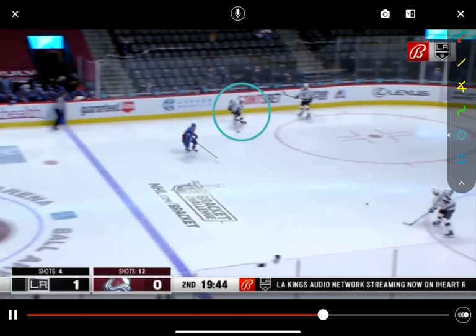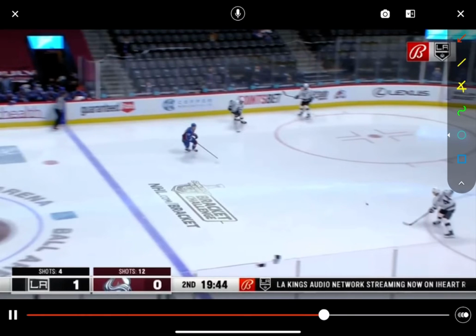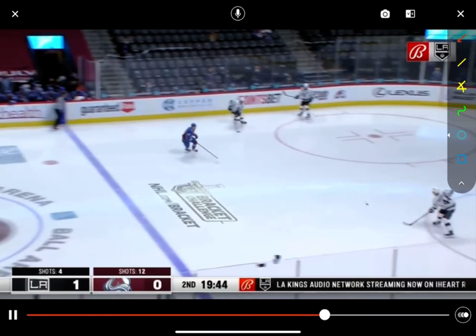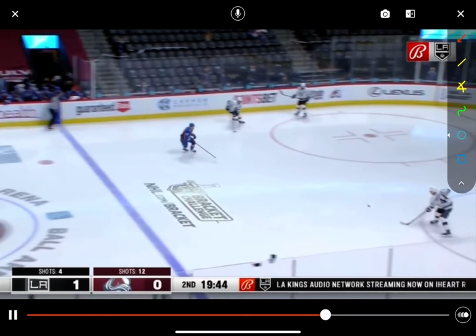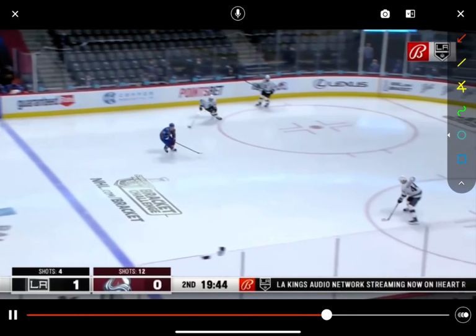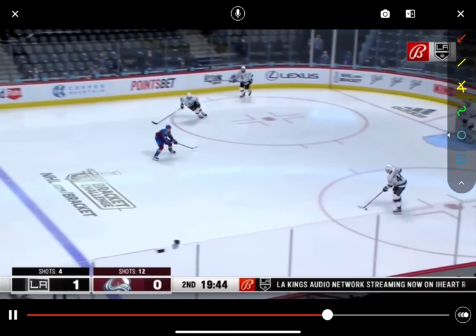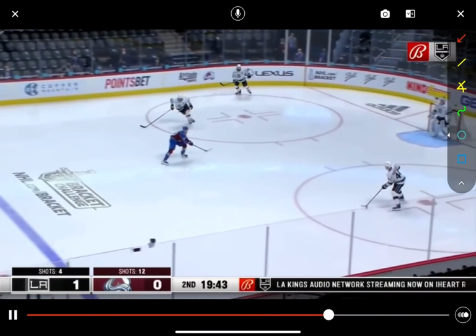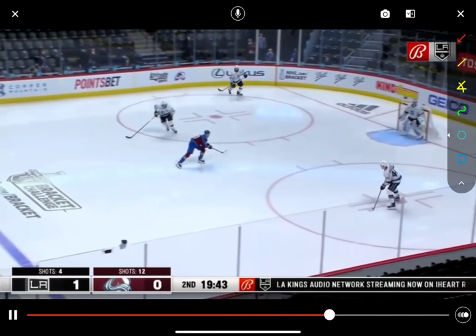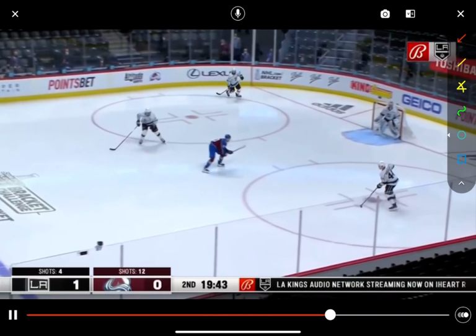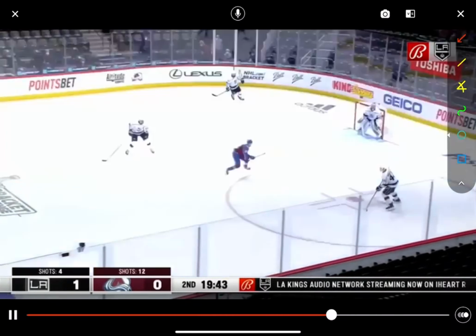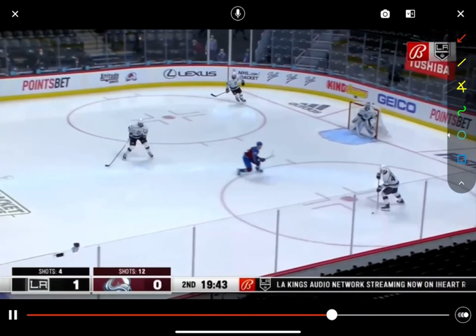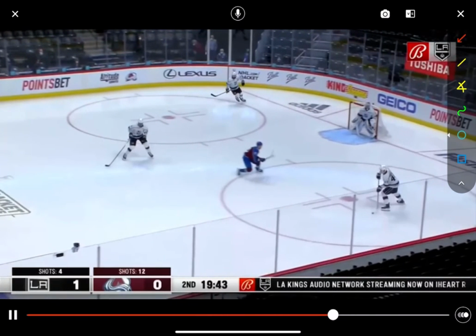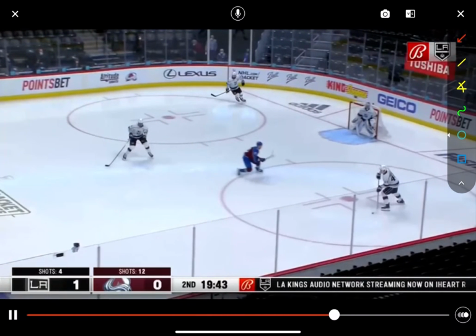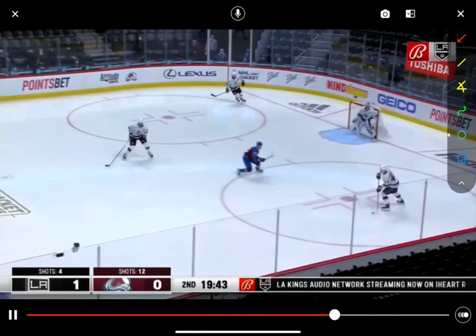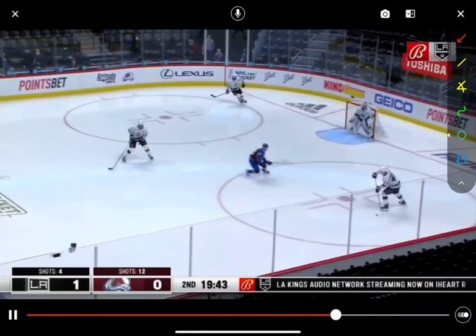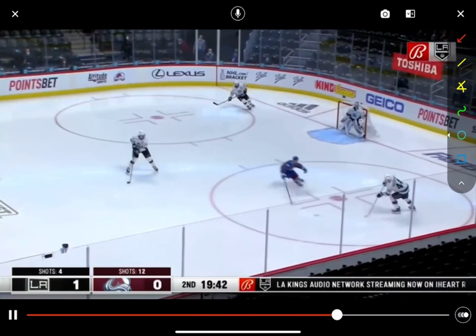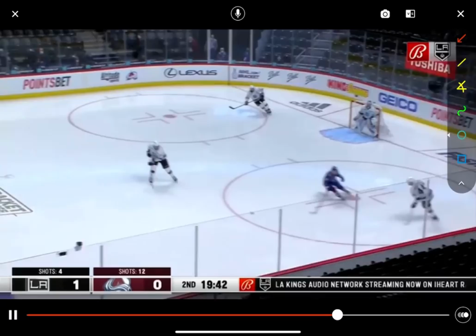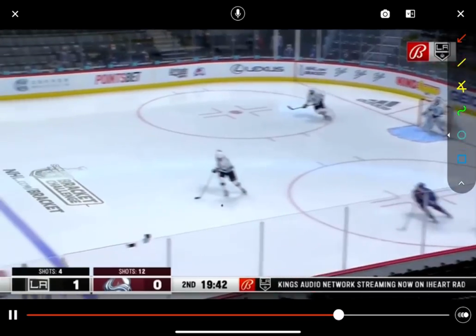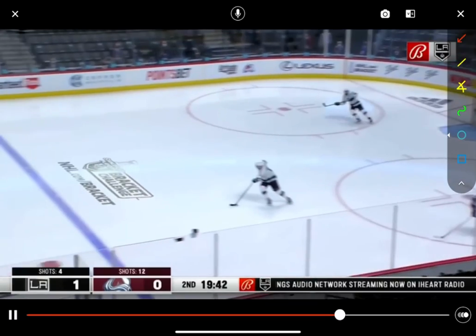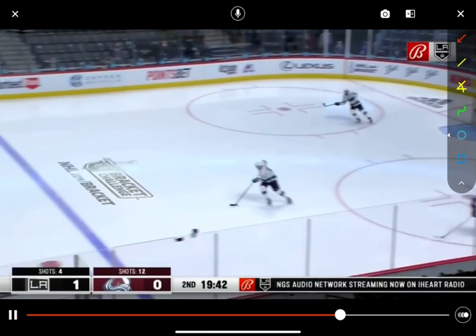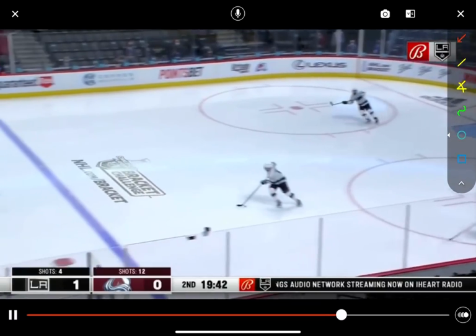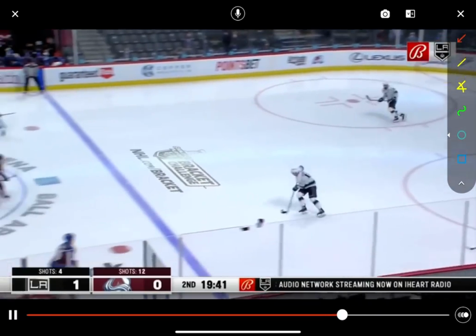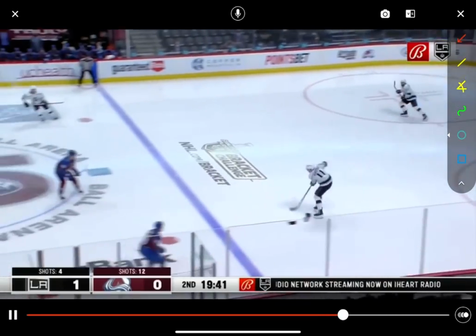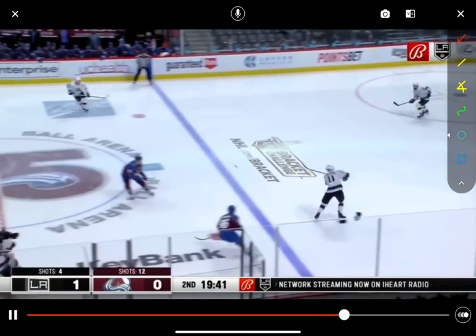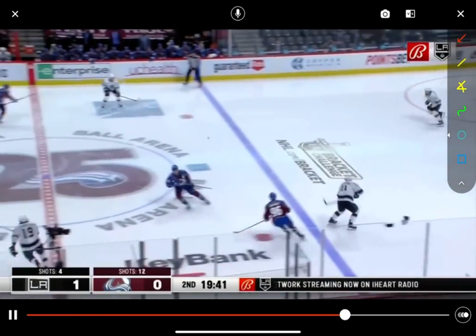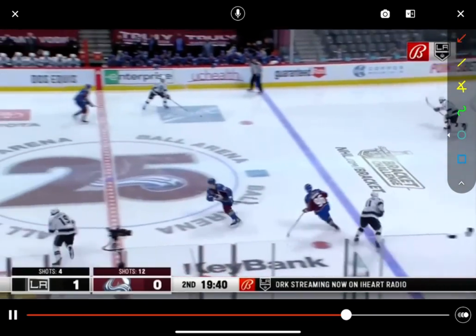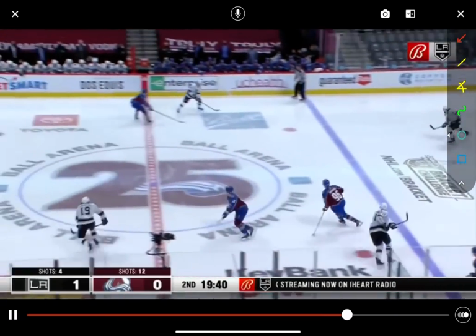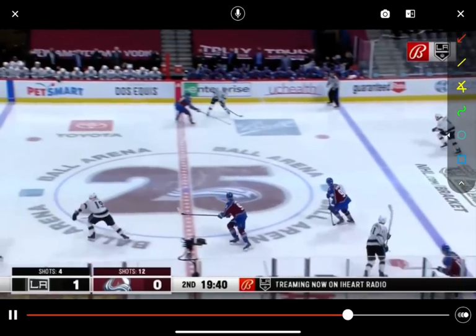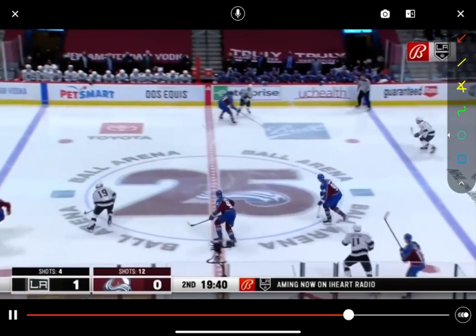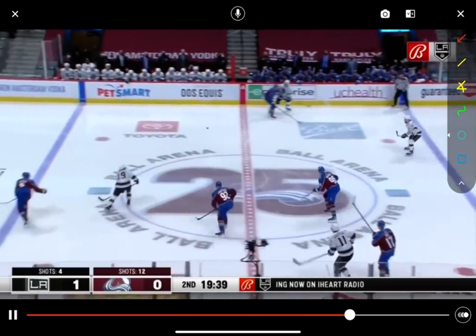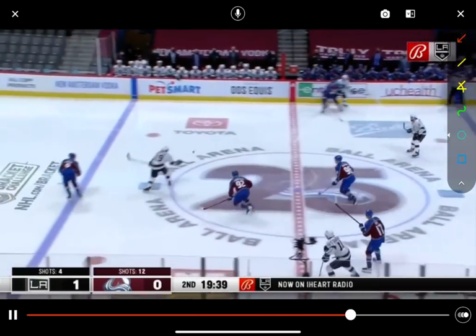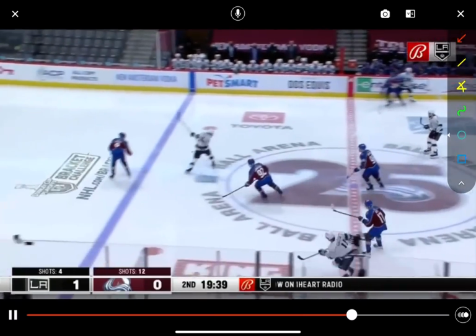Supporting his D, right in the middle of the ice — he's able to receive this pass and make a little breakout play.